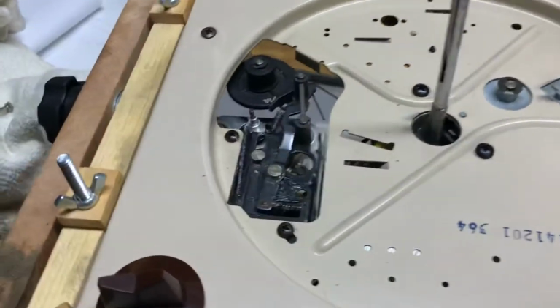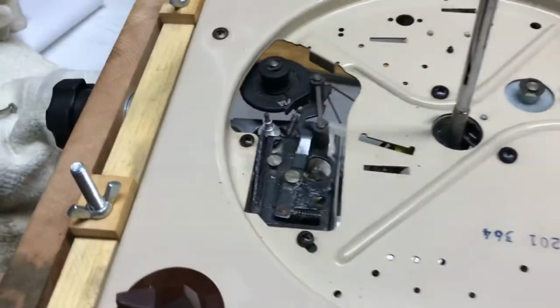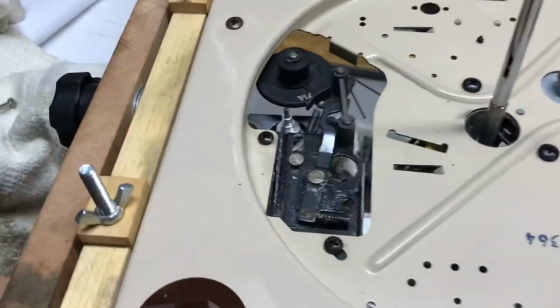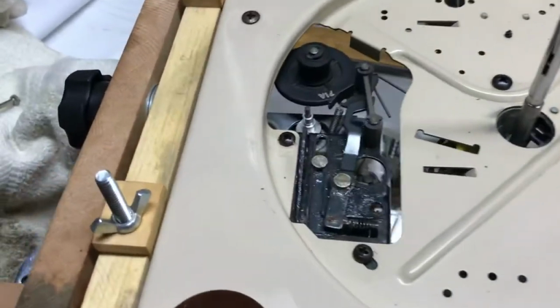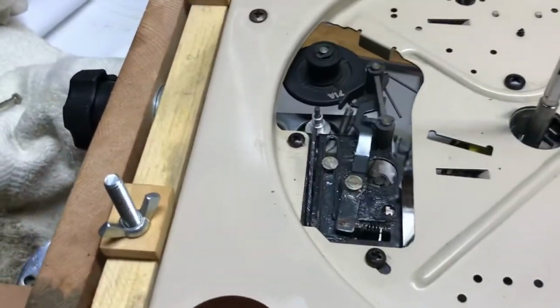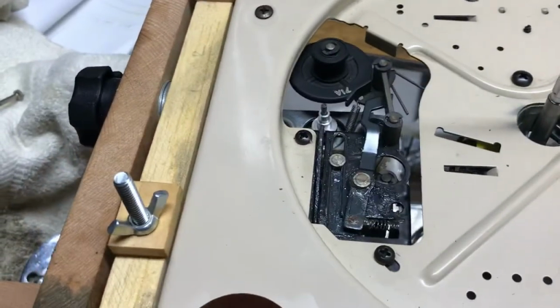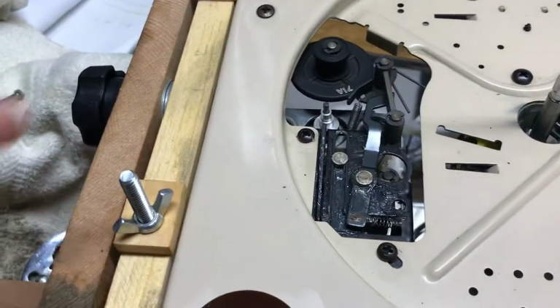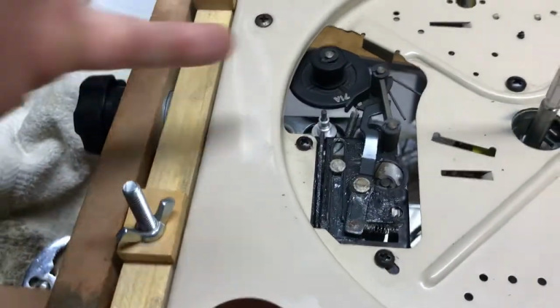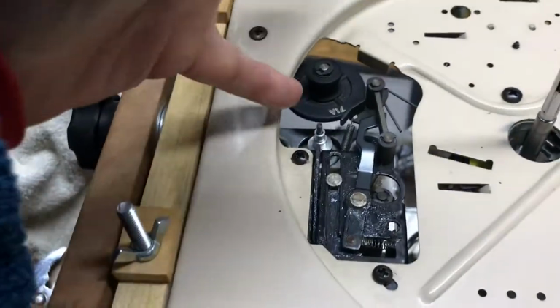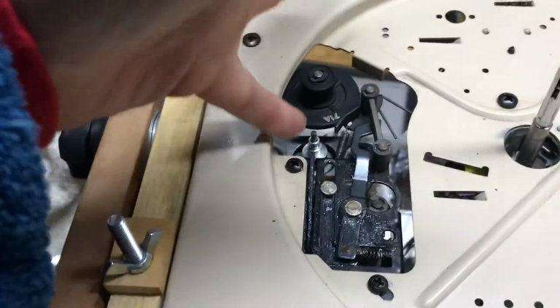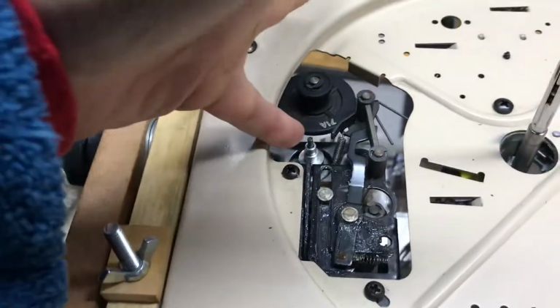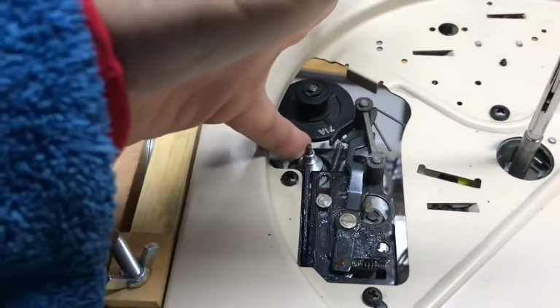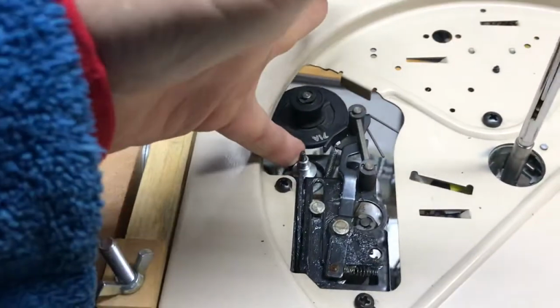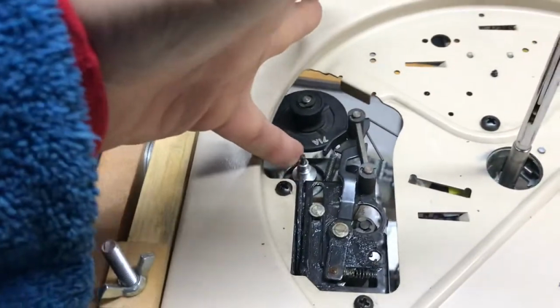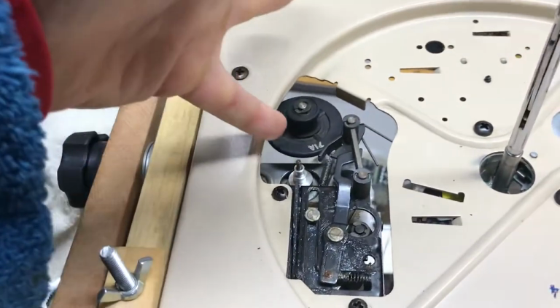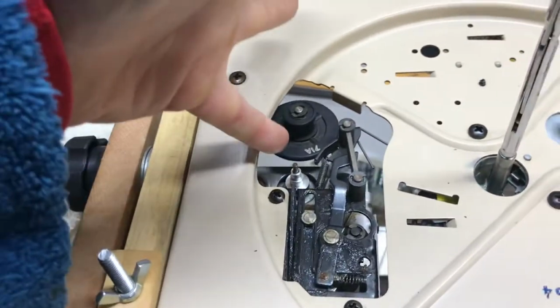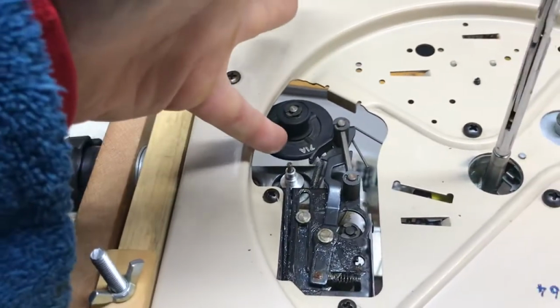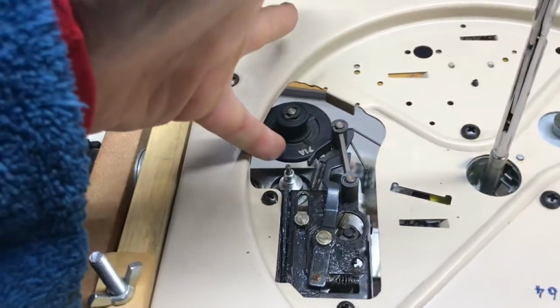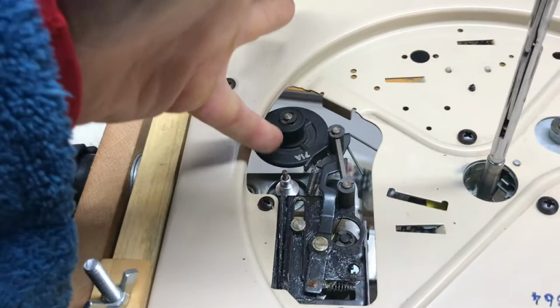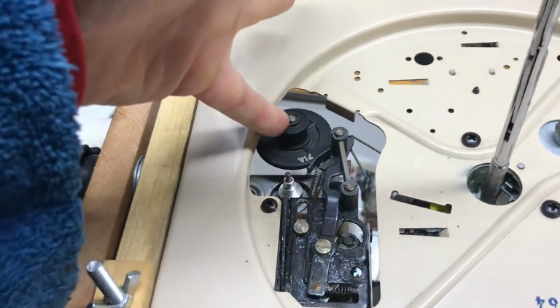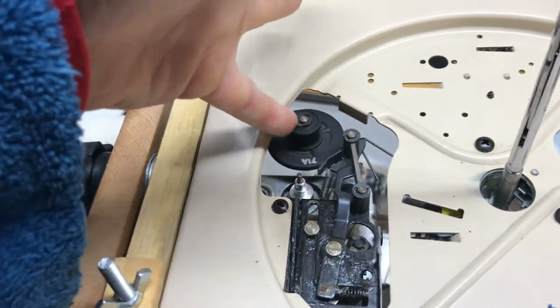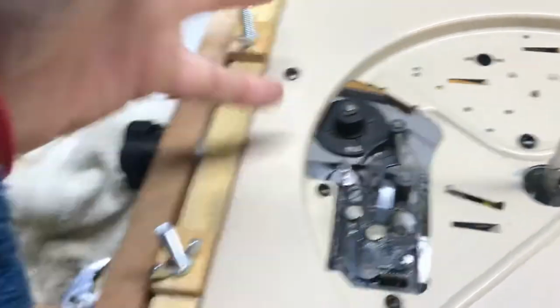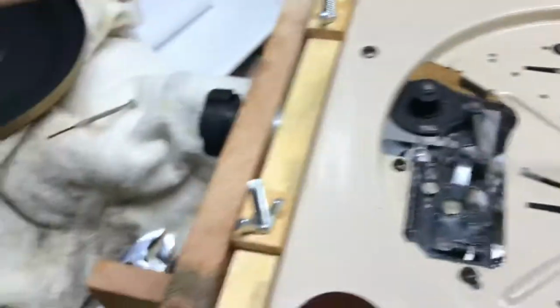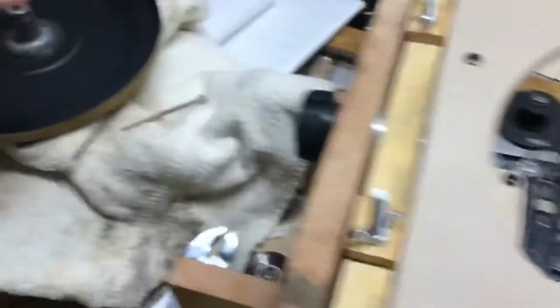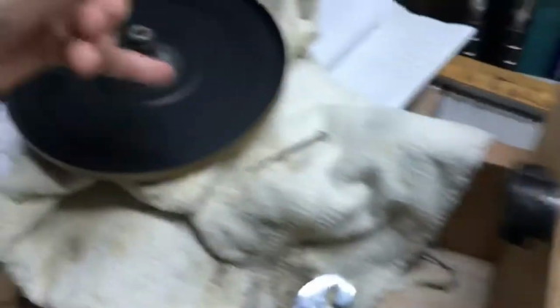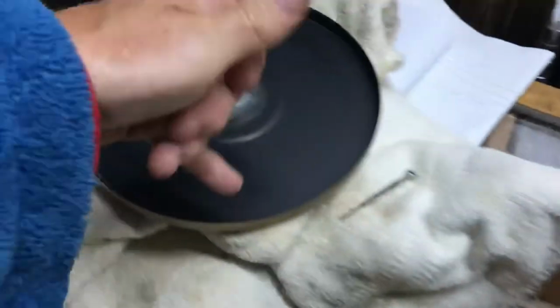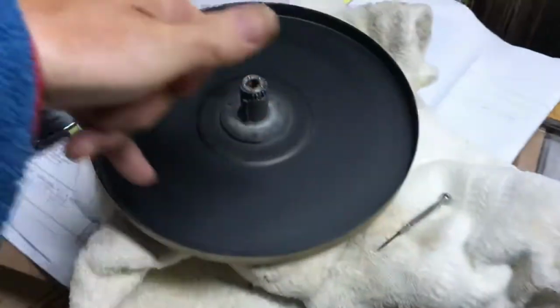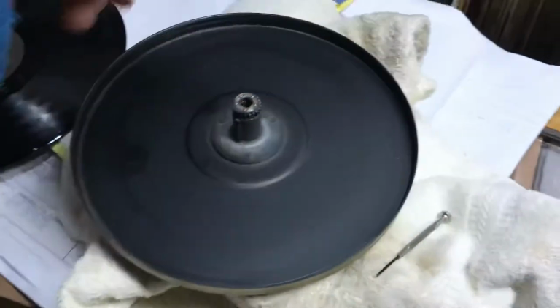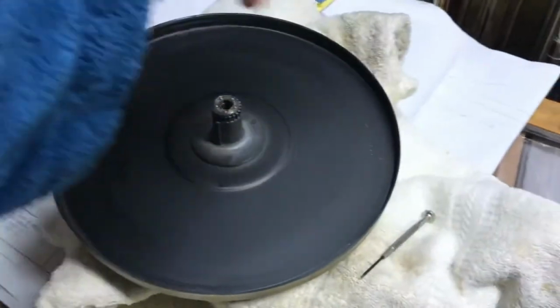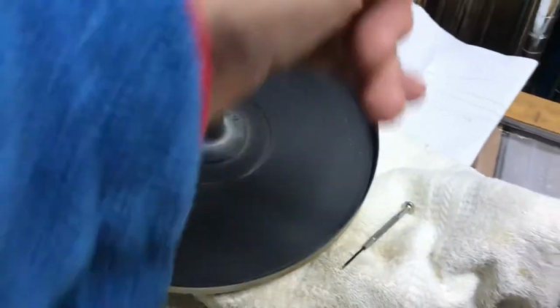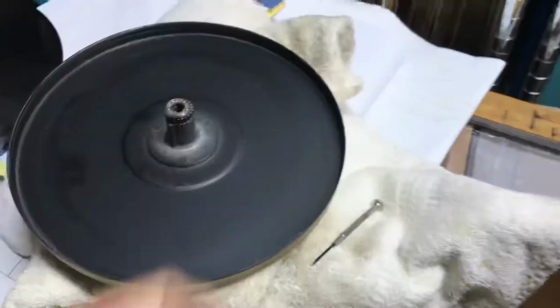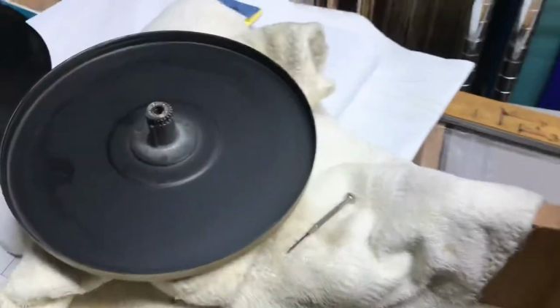So those are the mating surfaces: the motor spindle, the rubbers, and the inside rim of the platter.